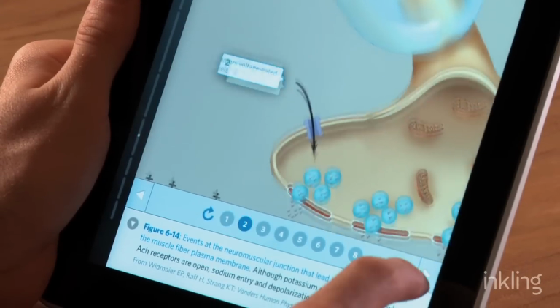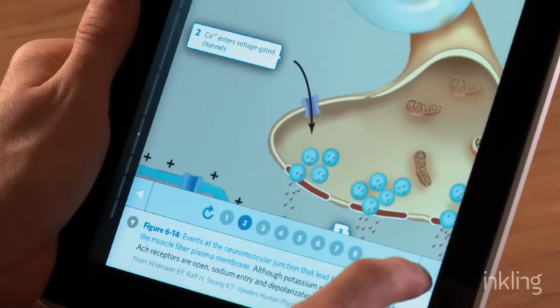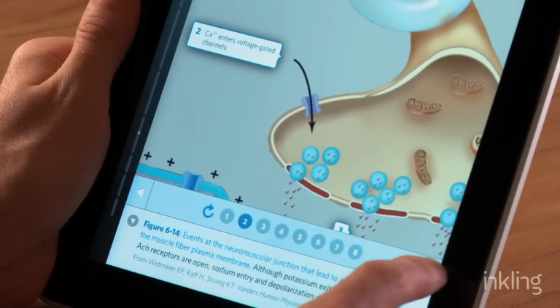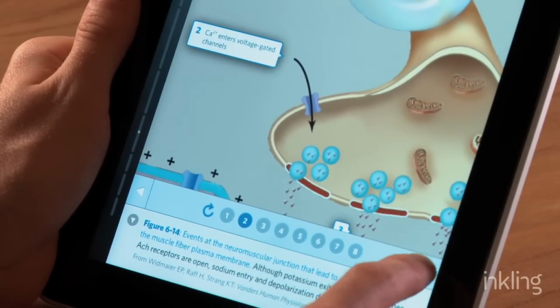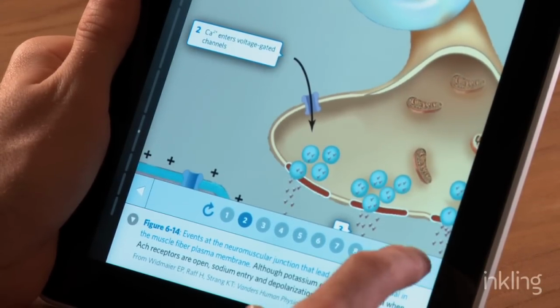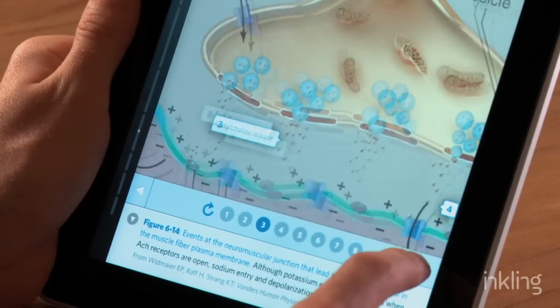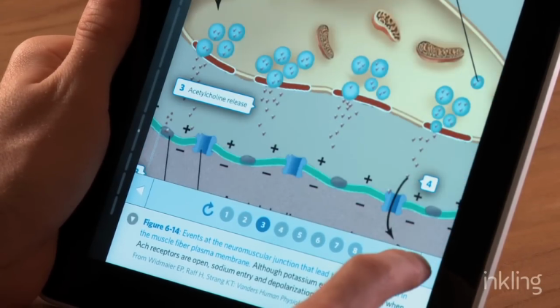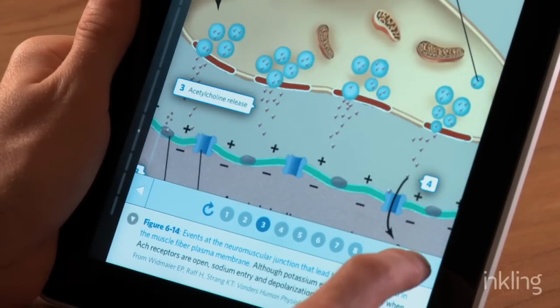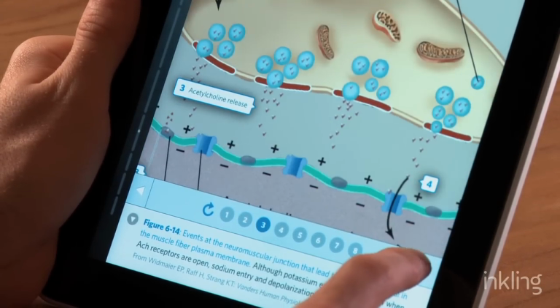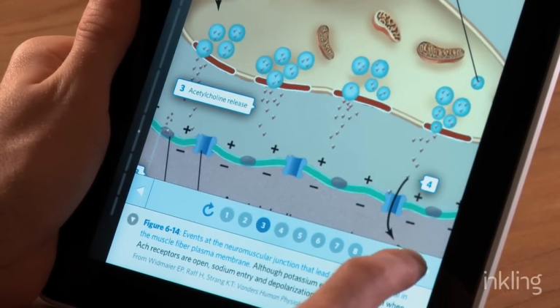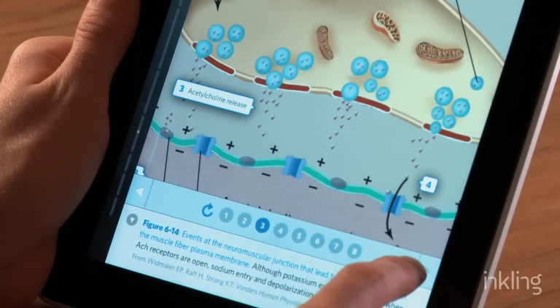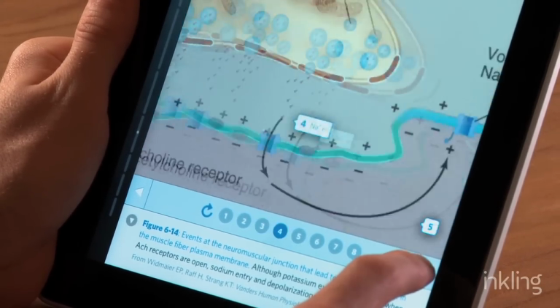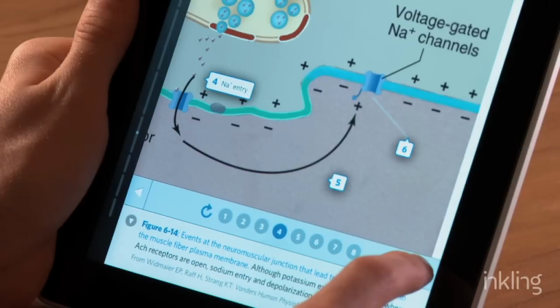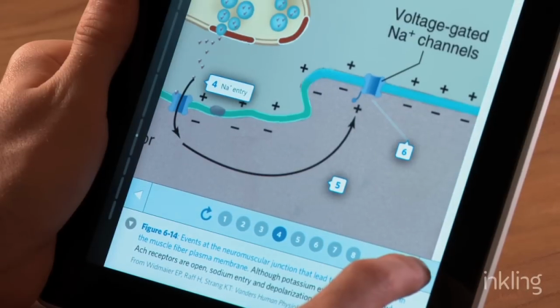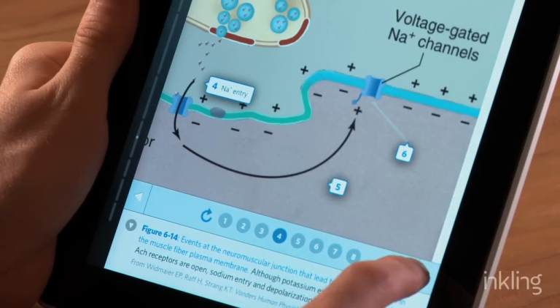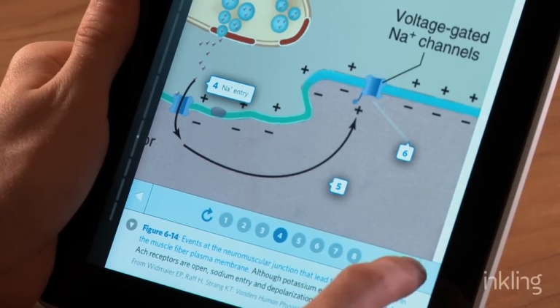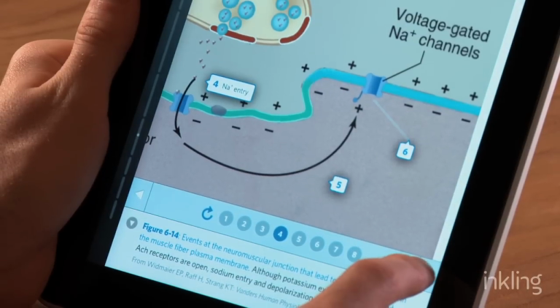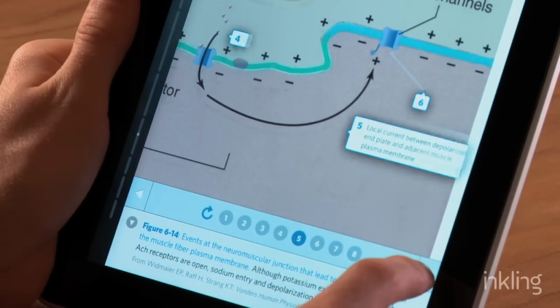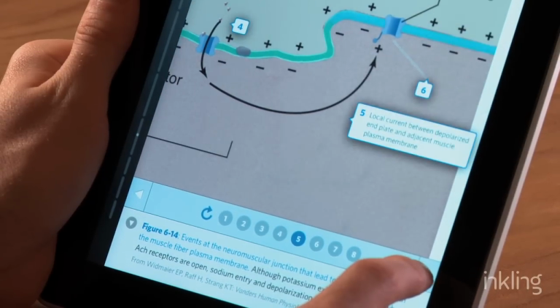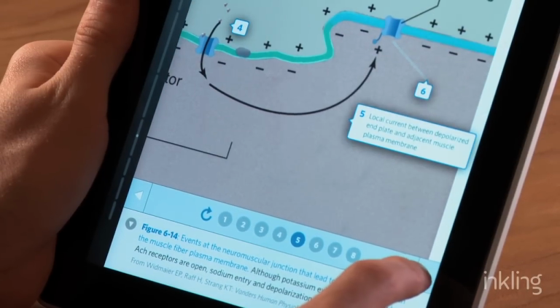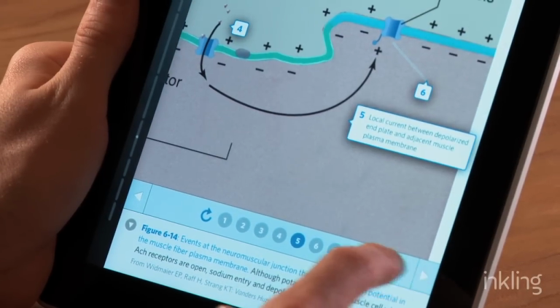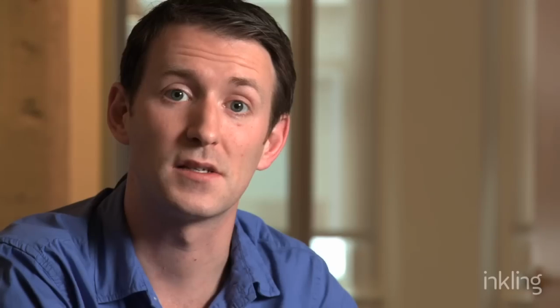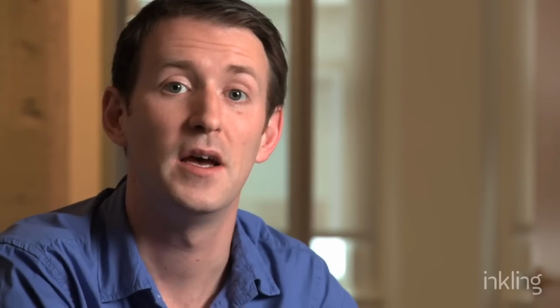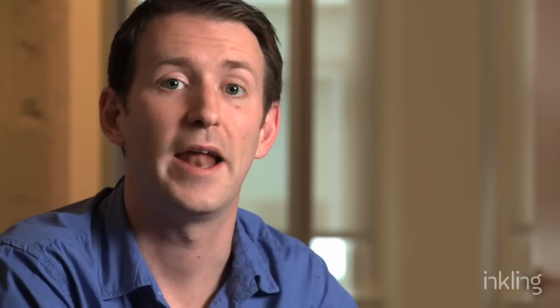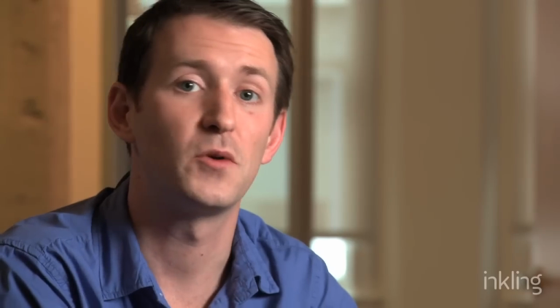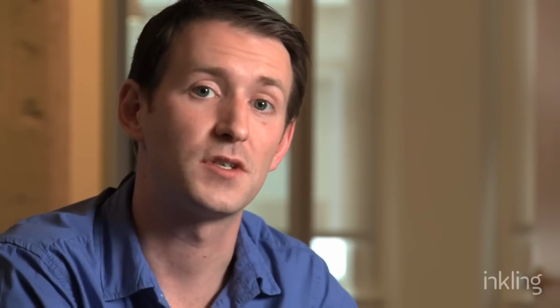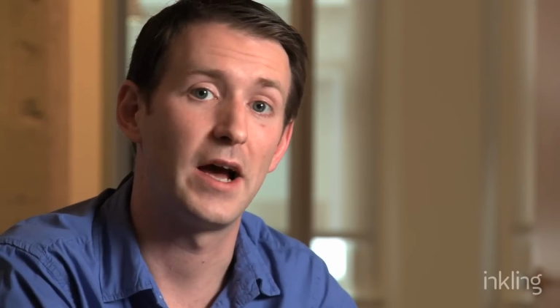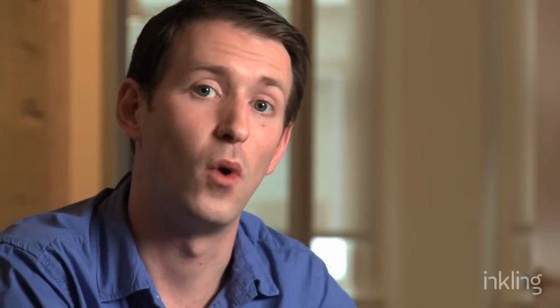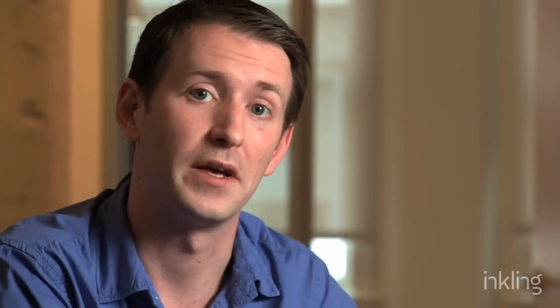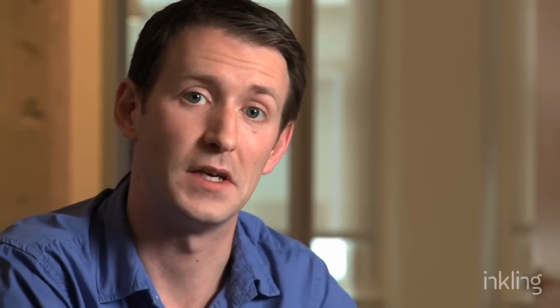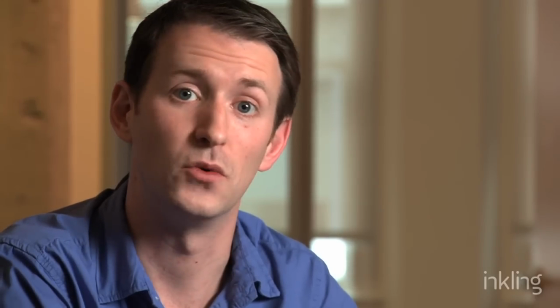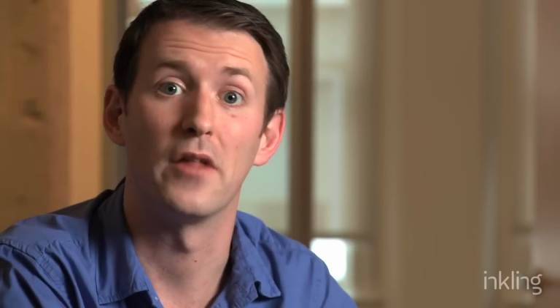Take for example a guided tour. A guided tour steps you through the various parts of a process and helps you understand how one thing leads to another.